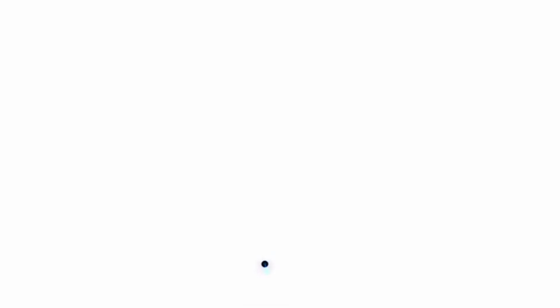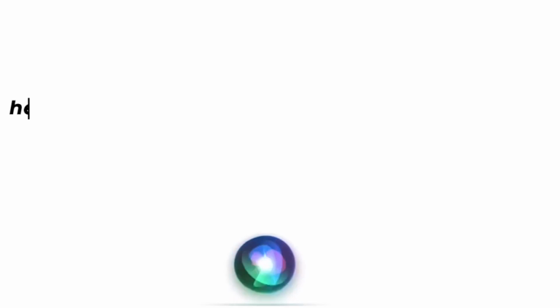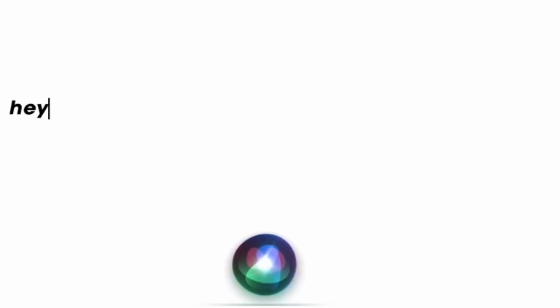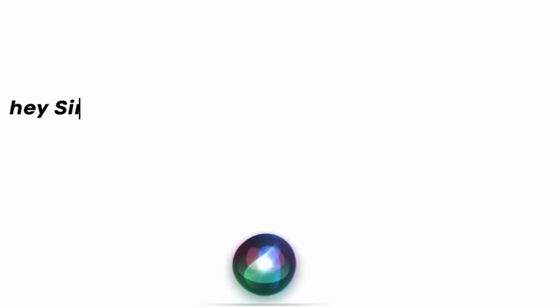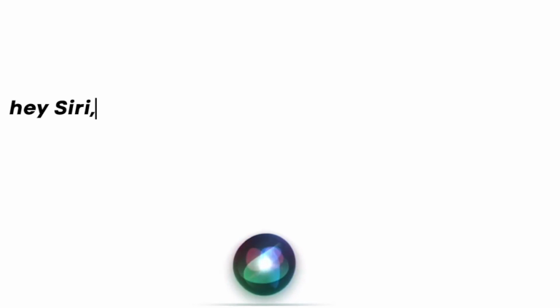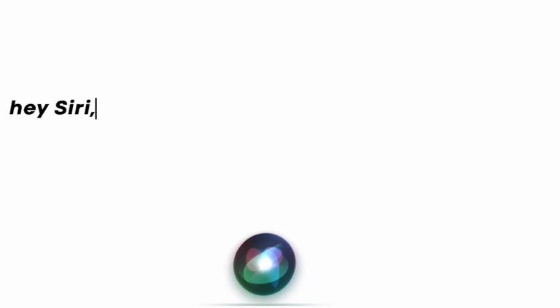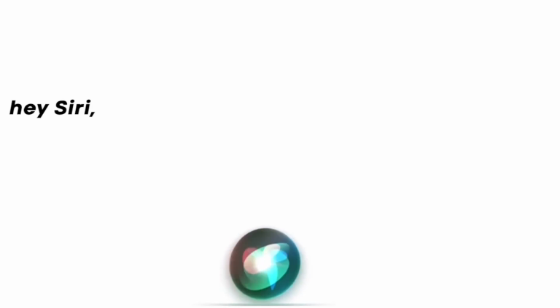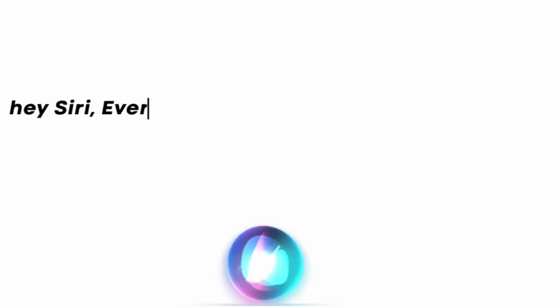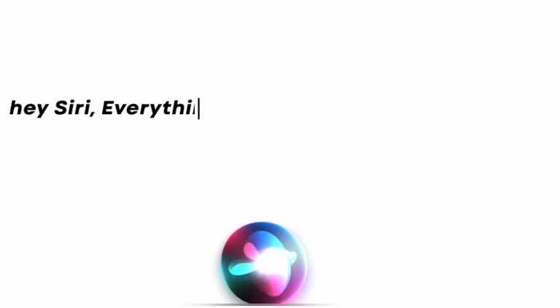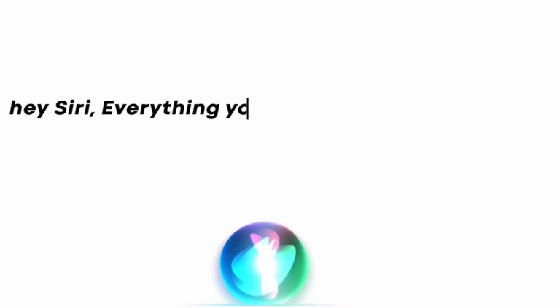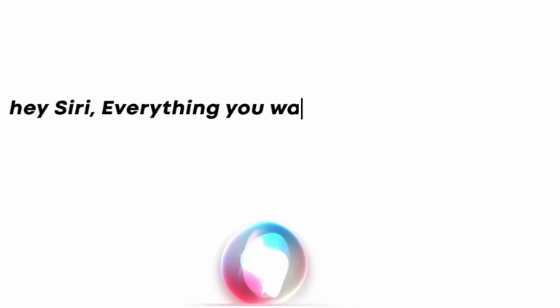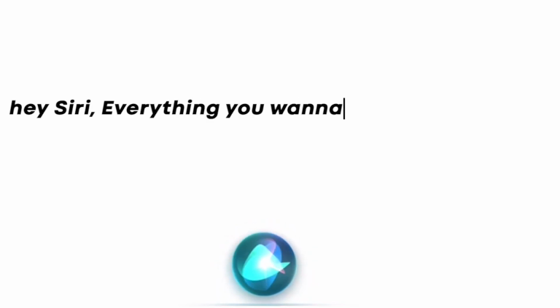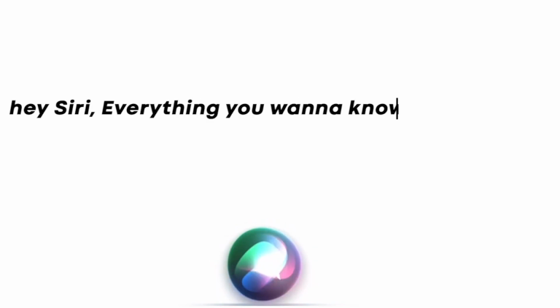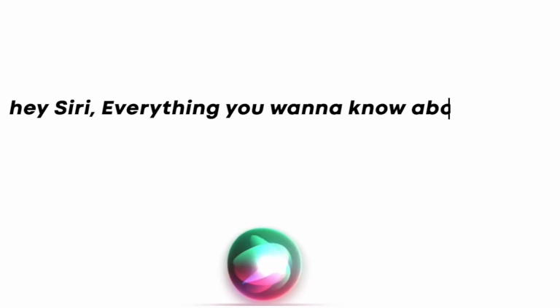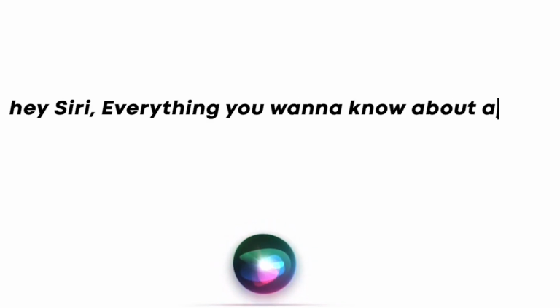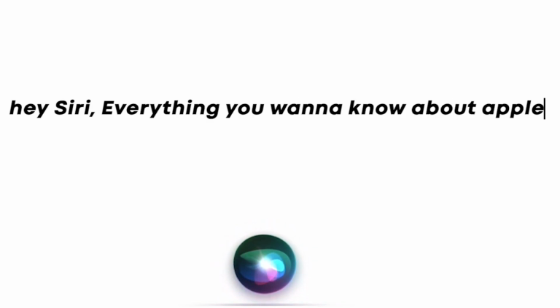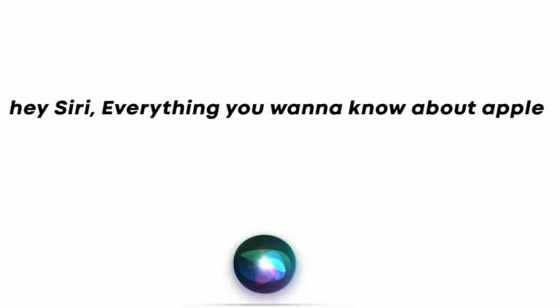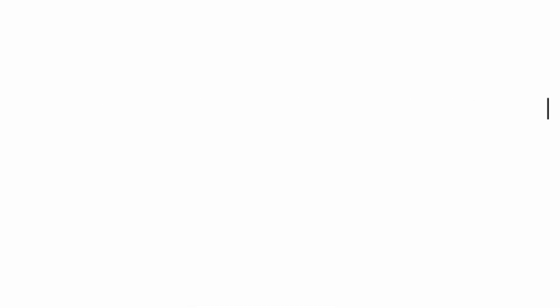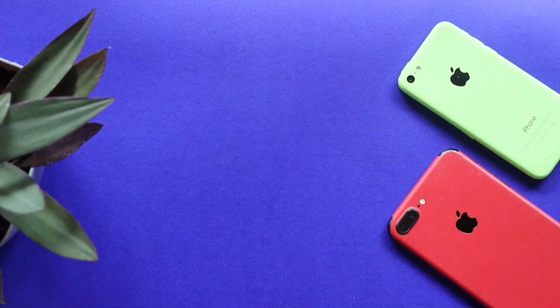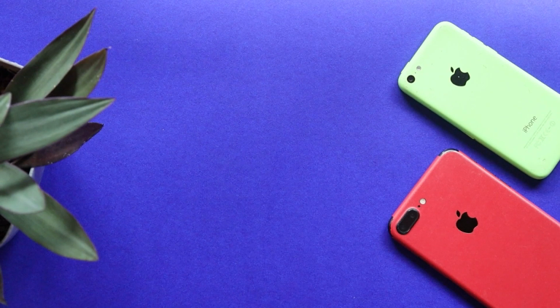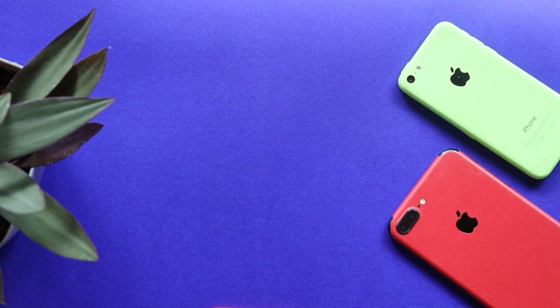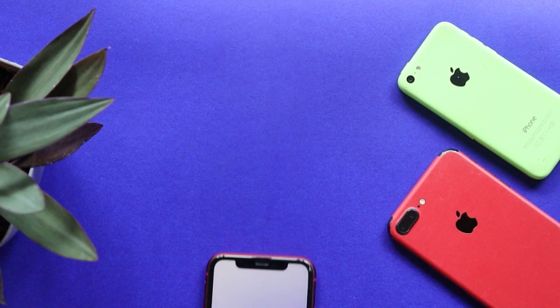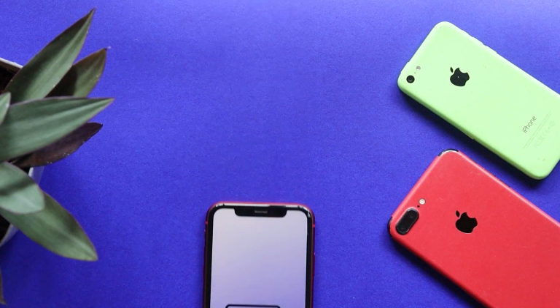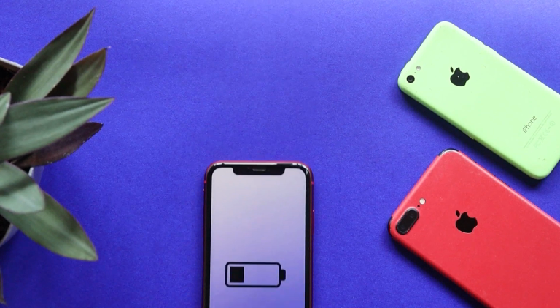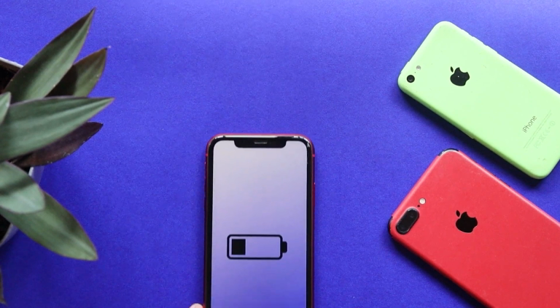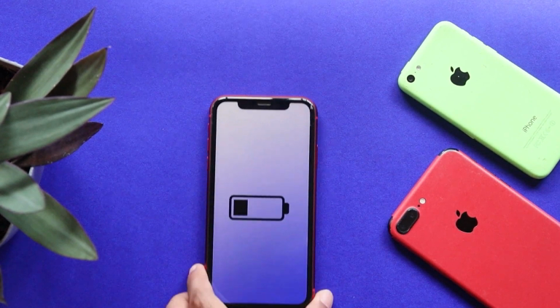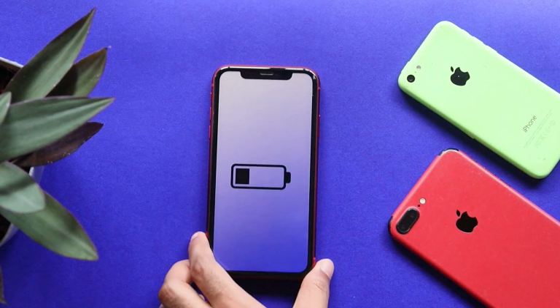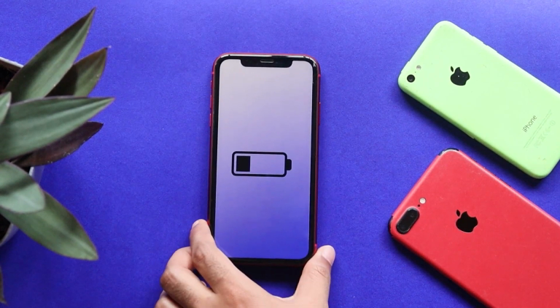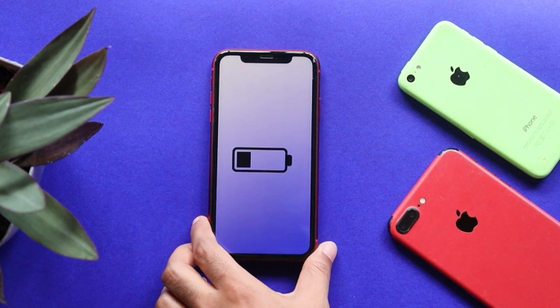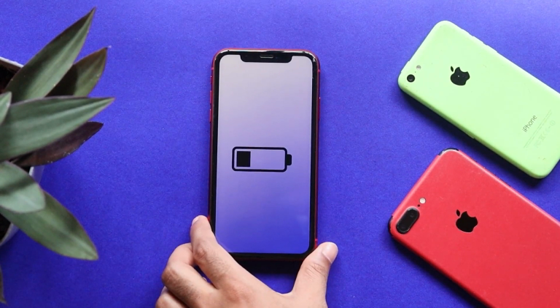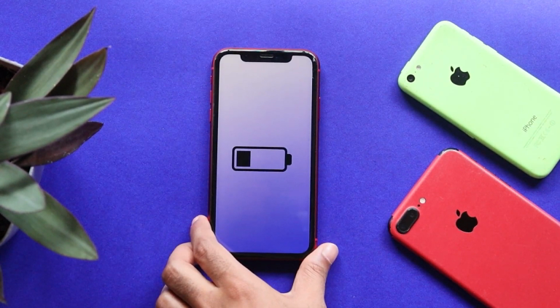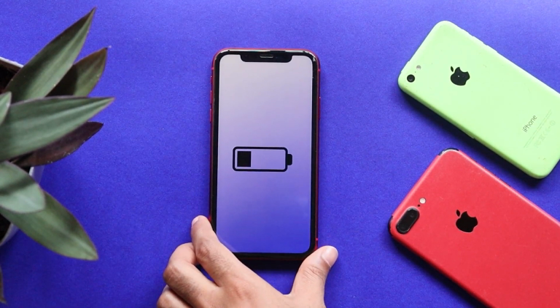Hey Siri, everything you want to know about Apple. Hi everyone, this is Ebensee from Evika.